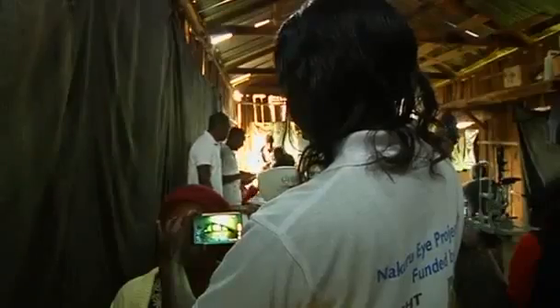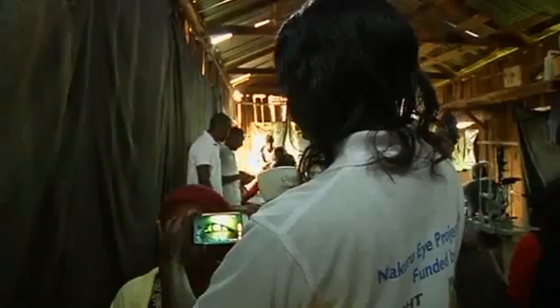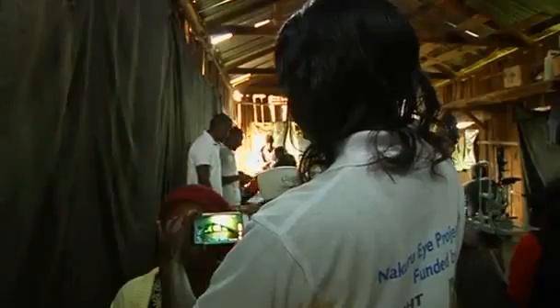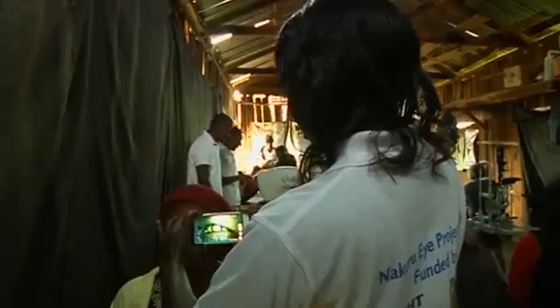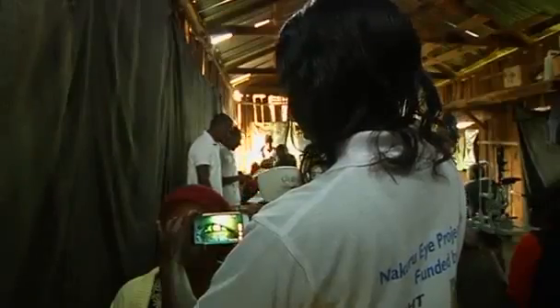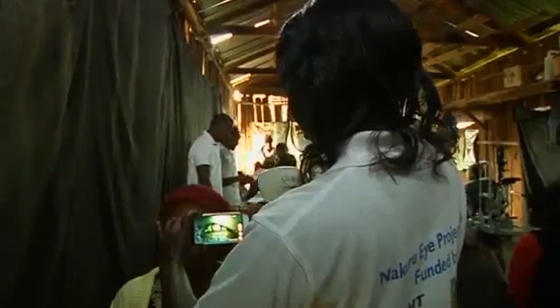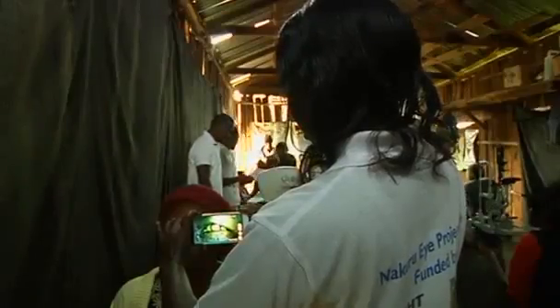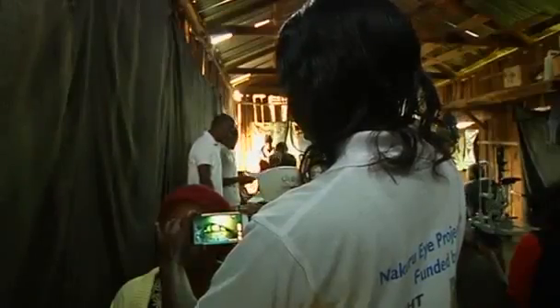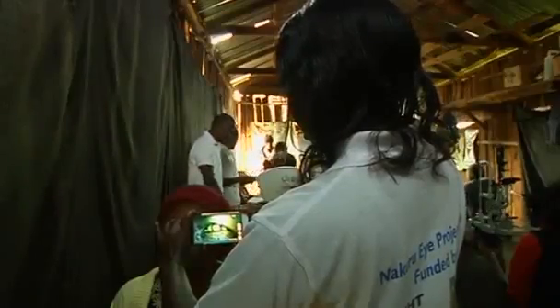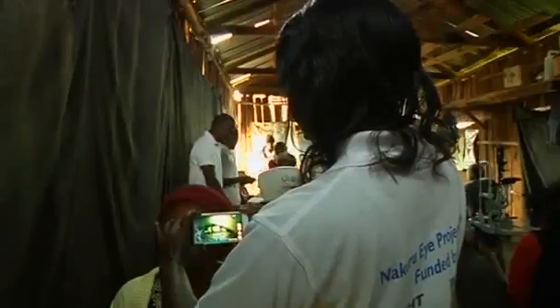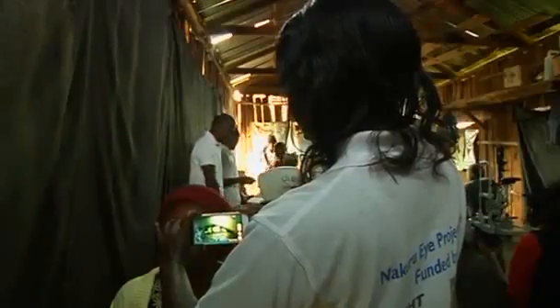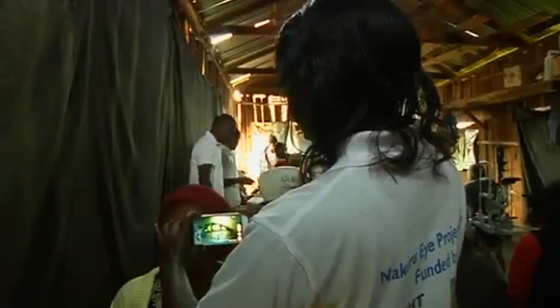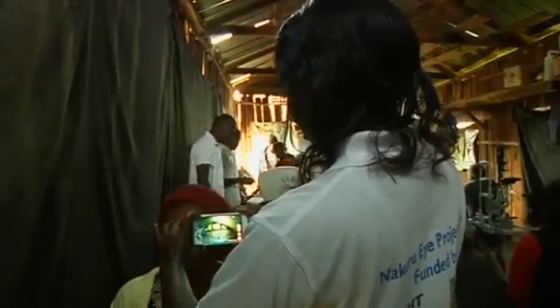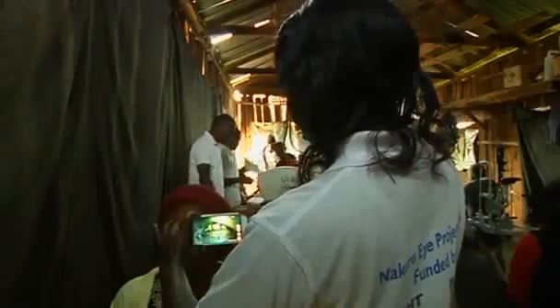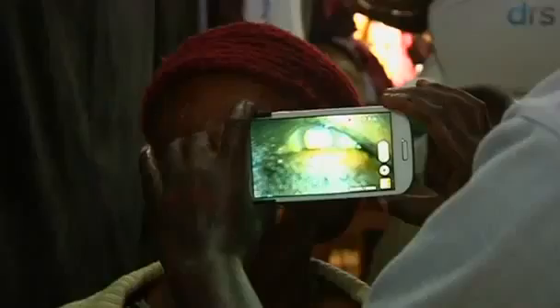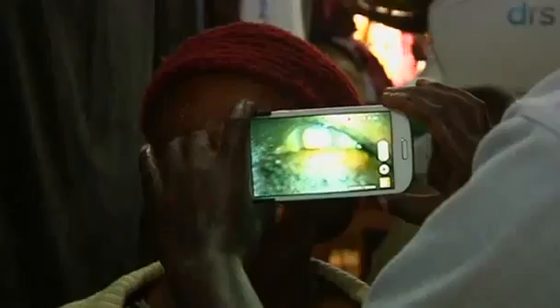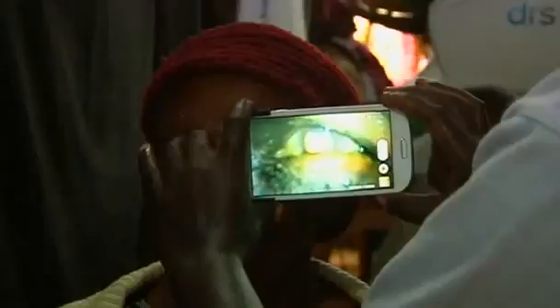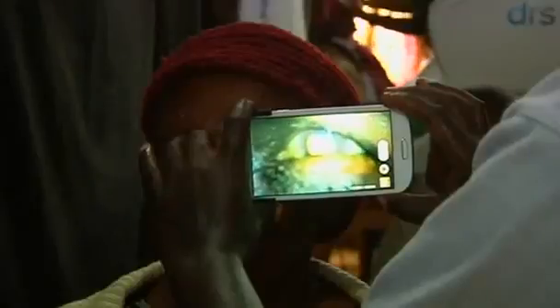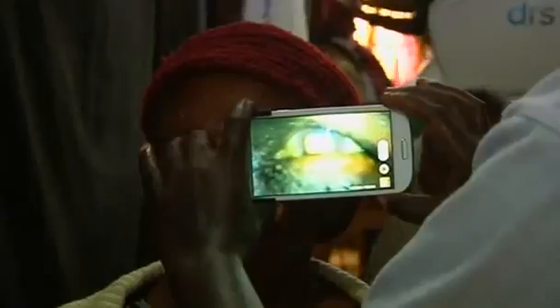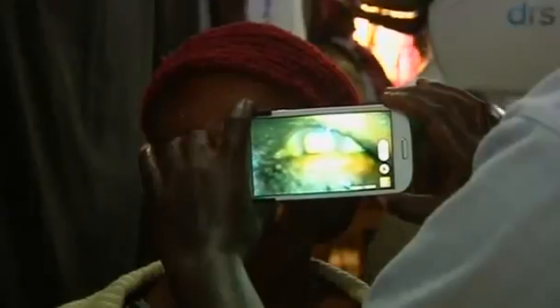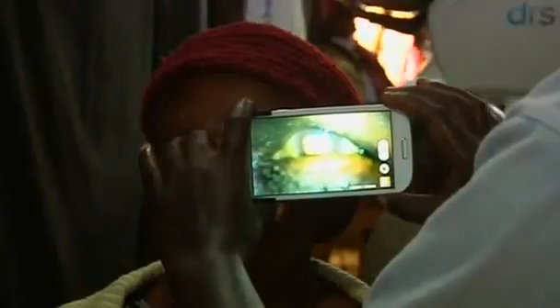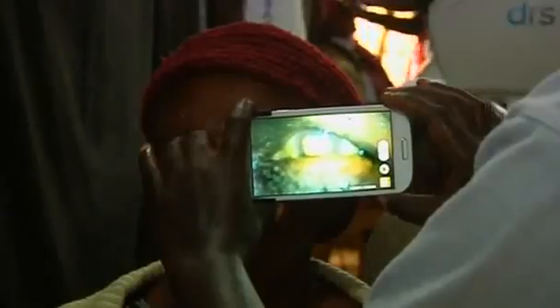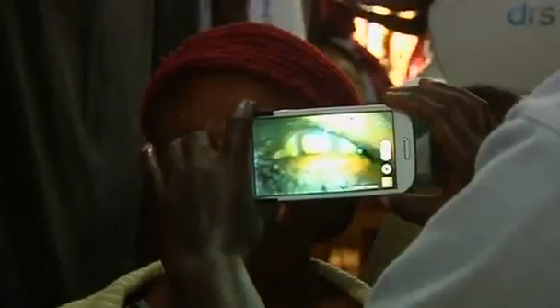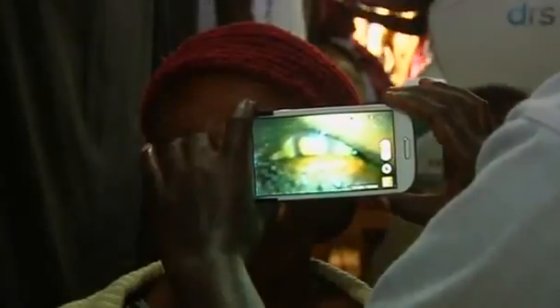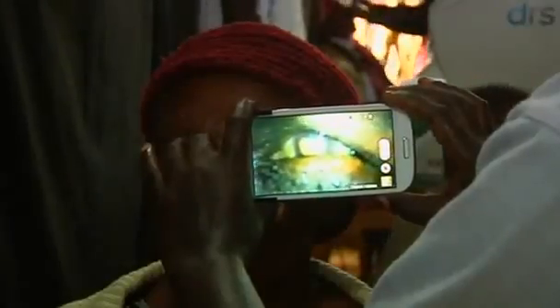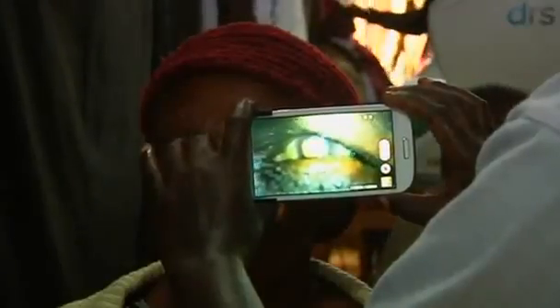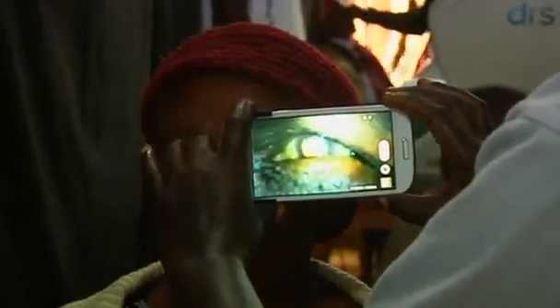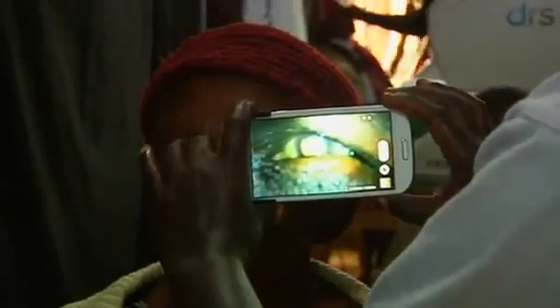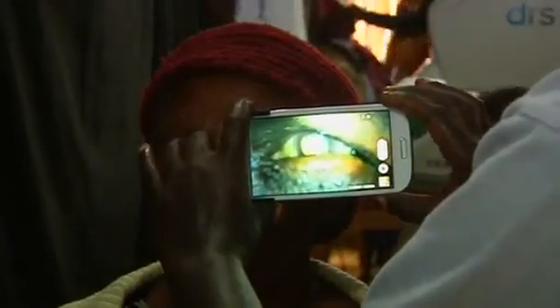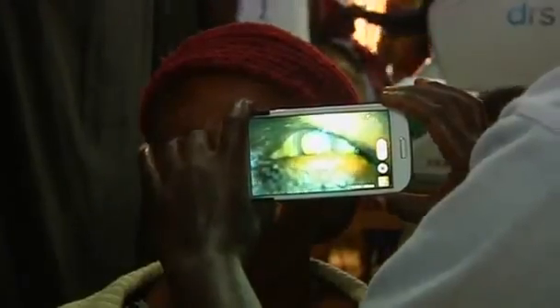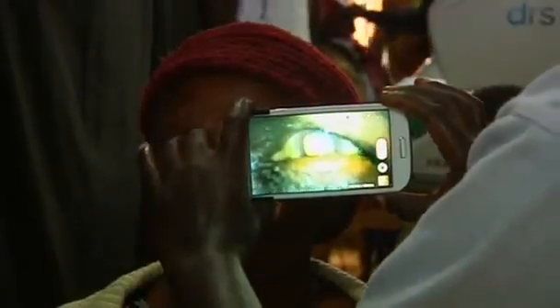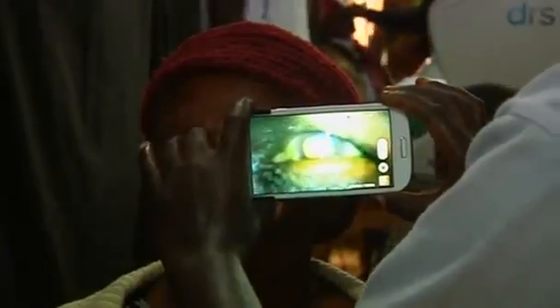Developing an app on a phone allows the healthcare worker to go to the patient. The team says diagnosis using phone images of patients' eyes compares favourably with that made by conventional clinic-based equipment.